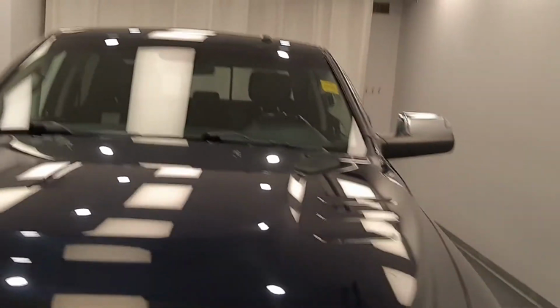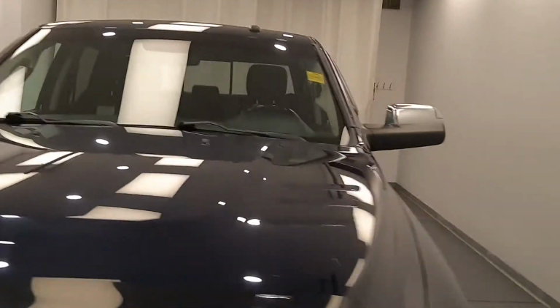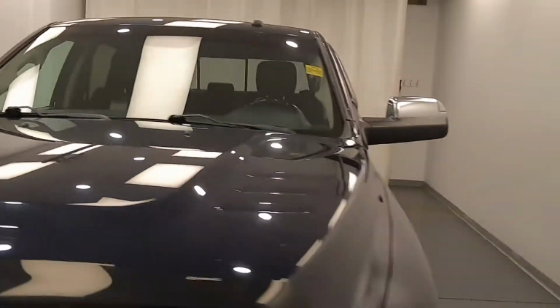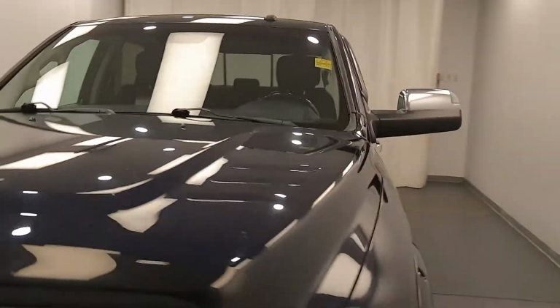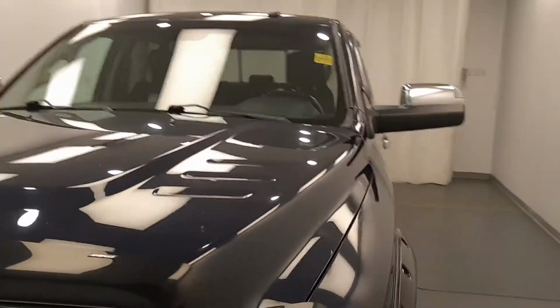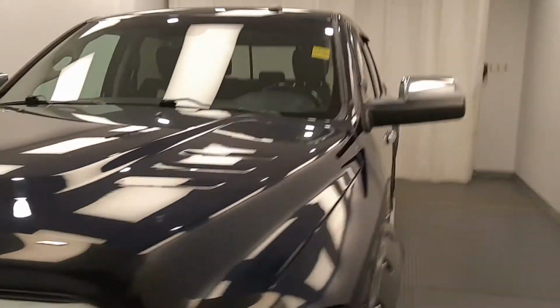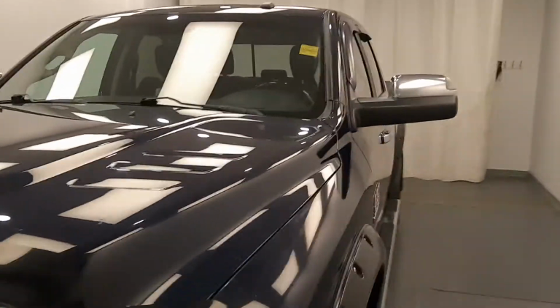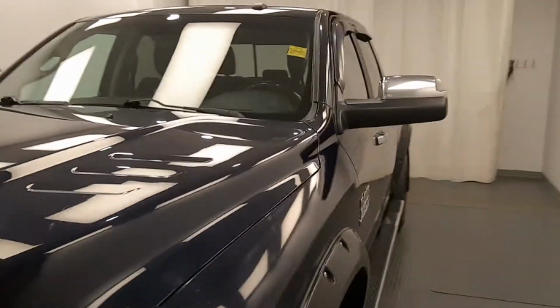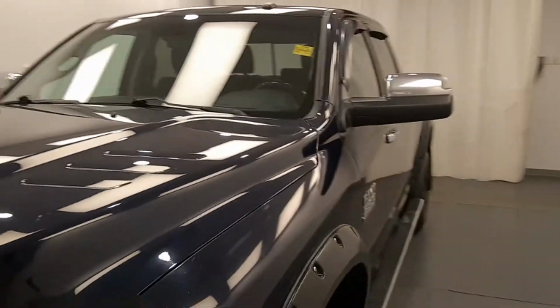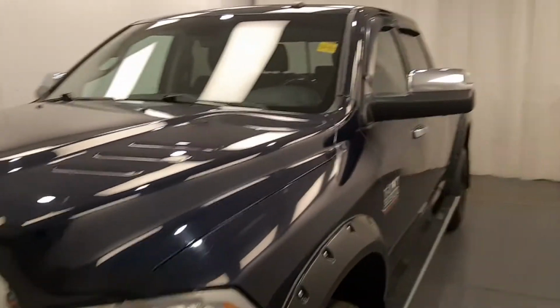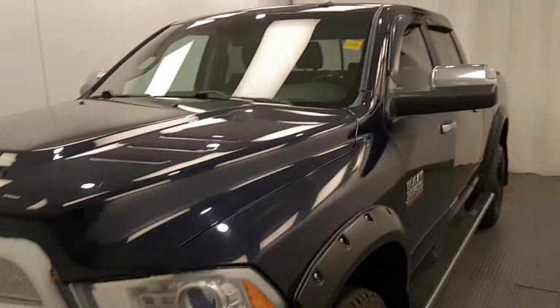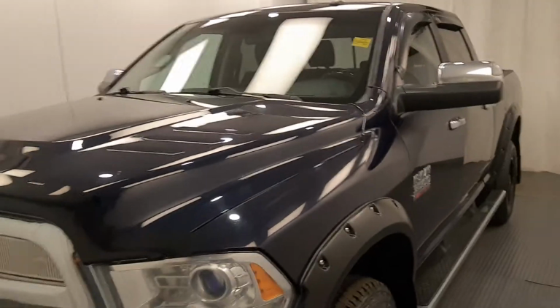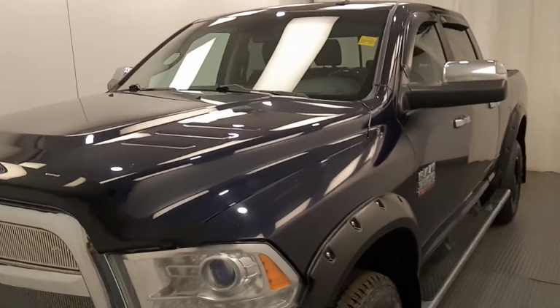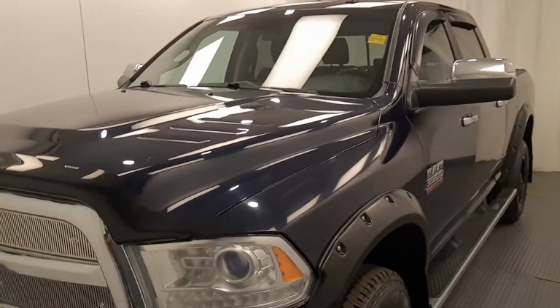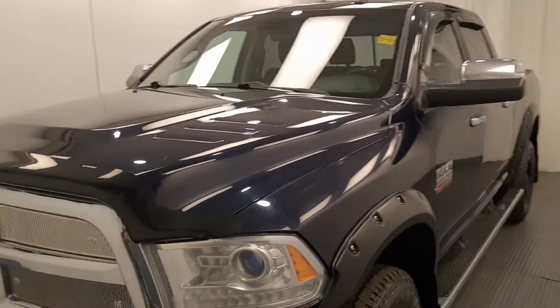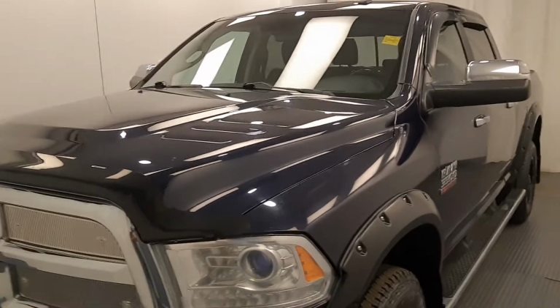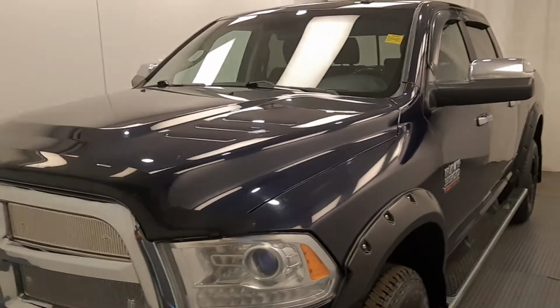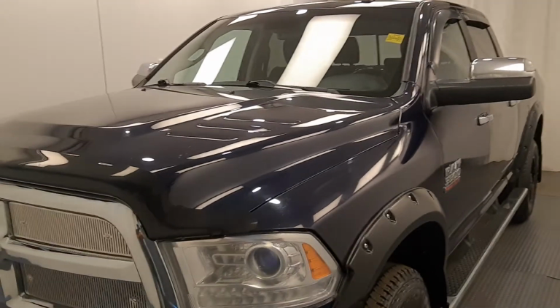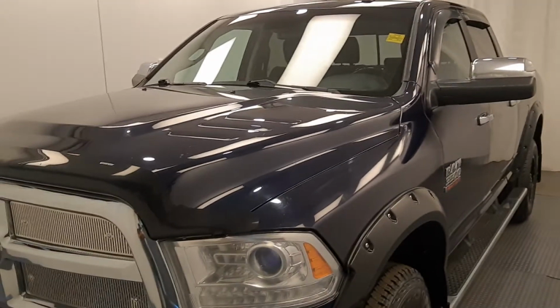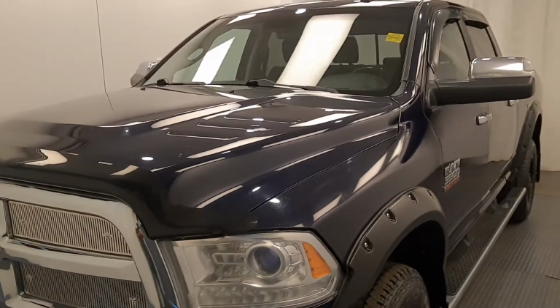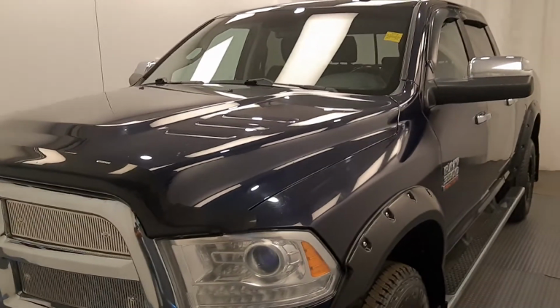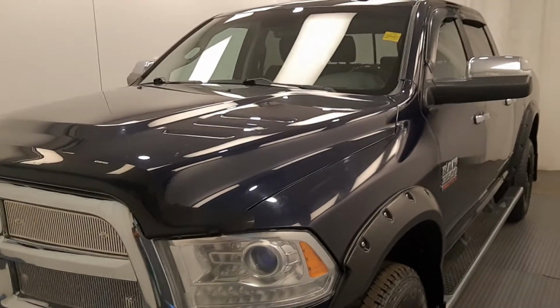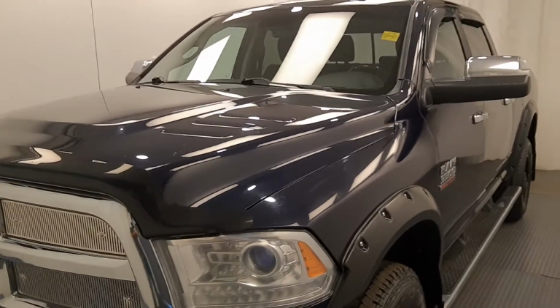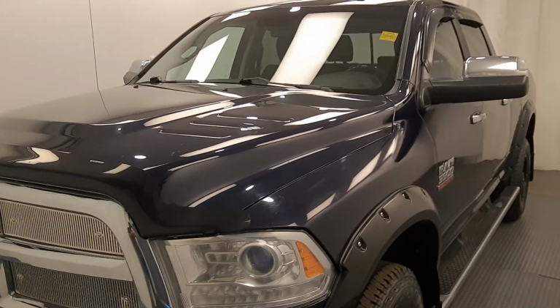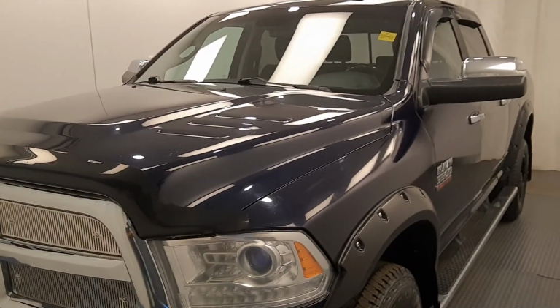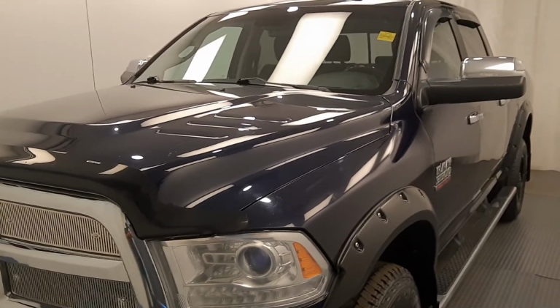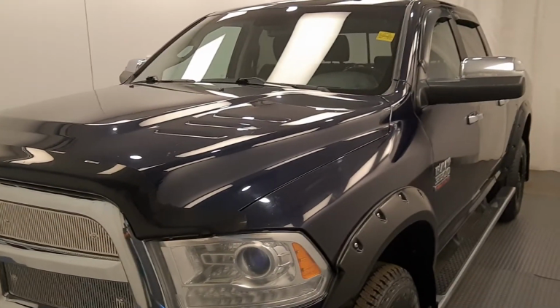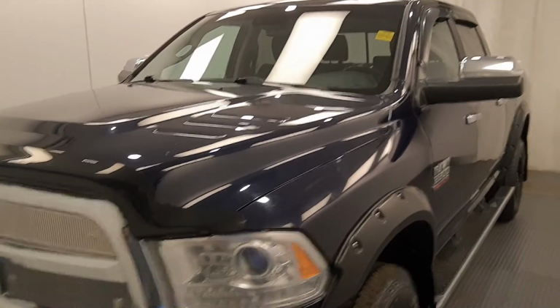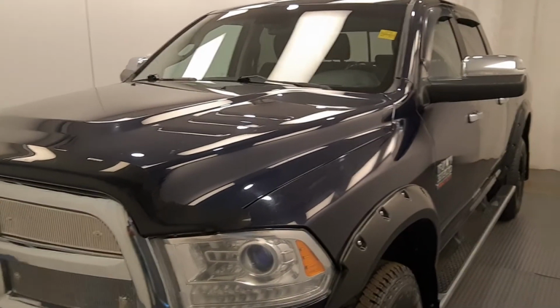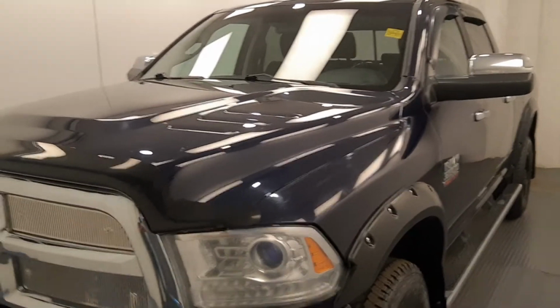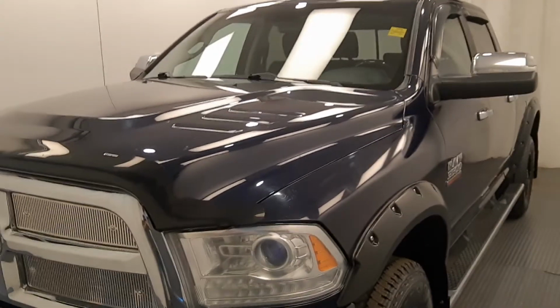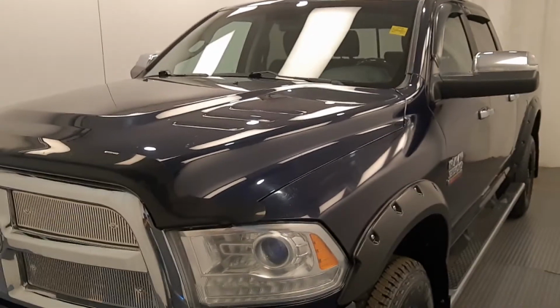Once again, this is 219348, 2015 Ram 3500 Longhorn in blue. Thank you.